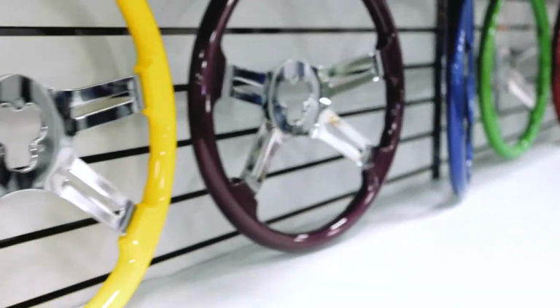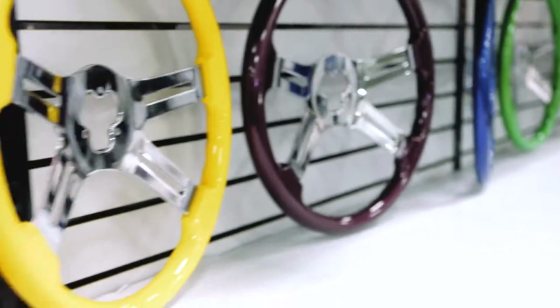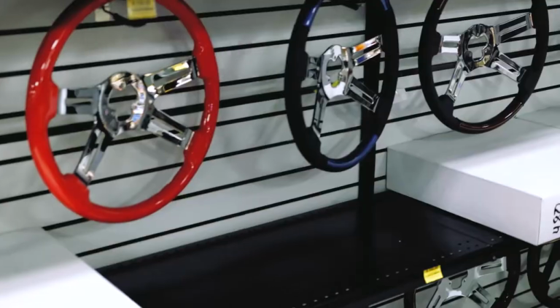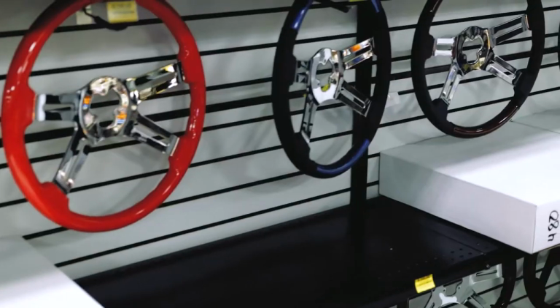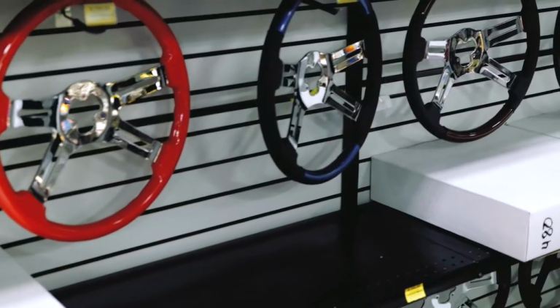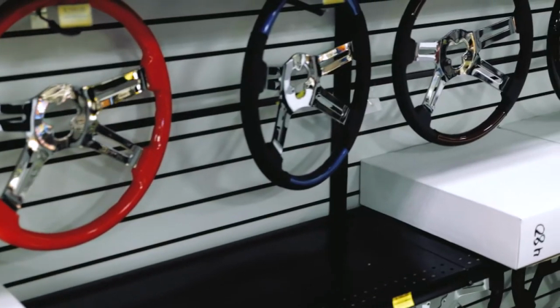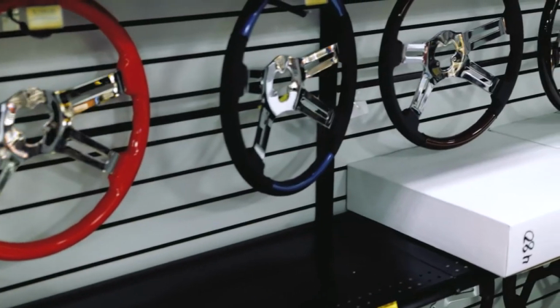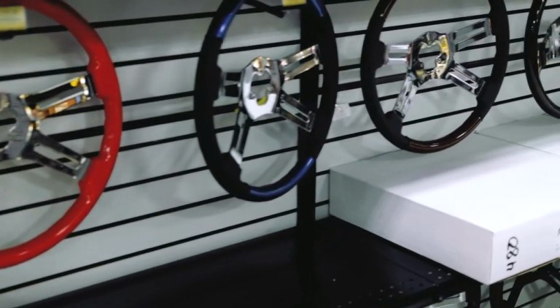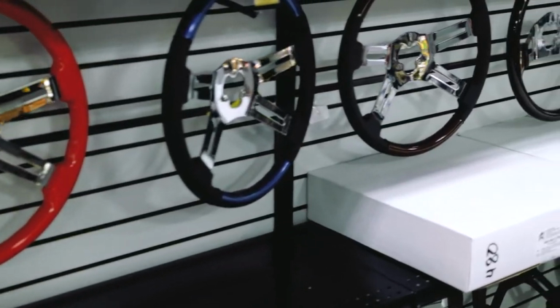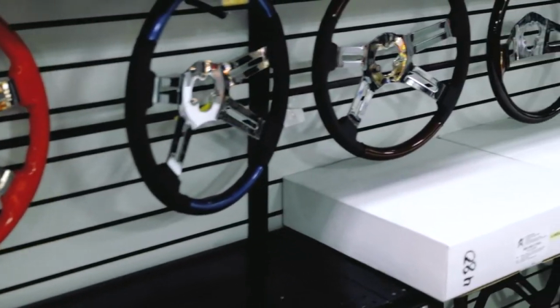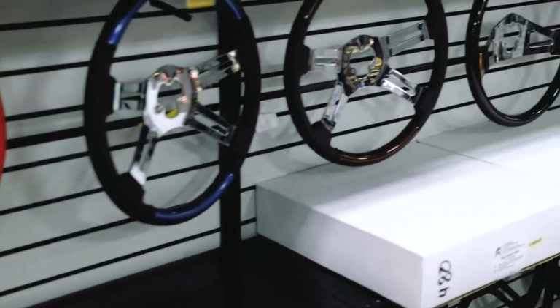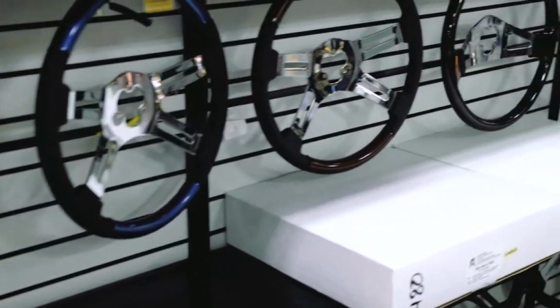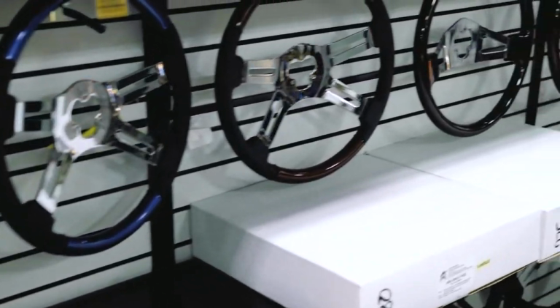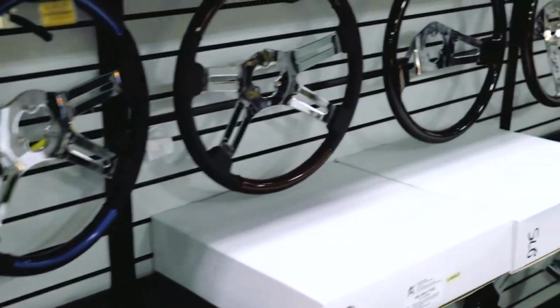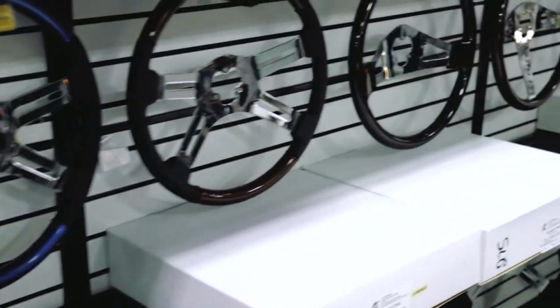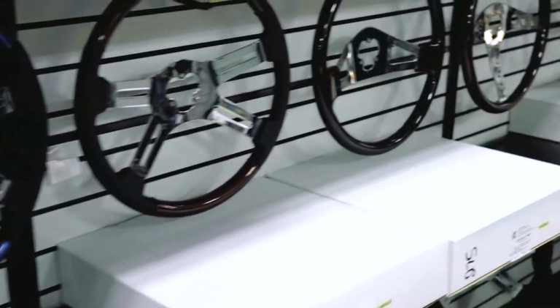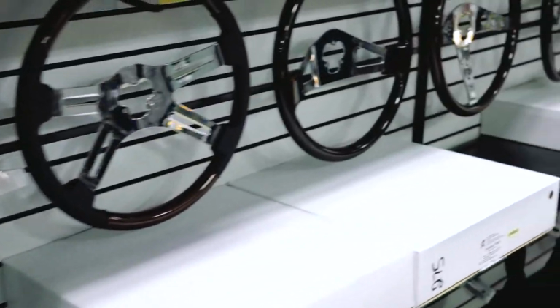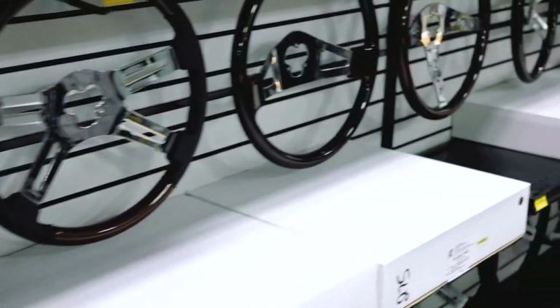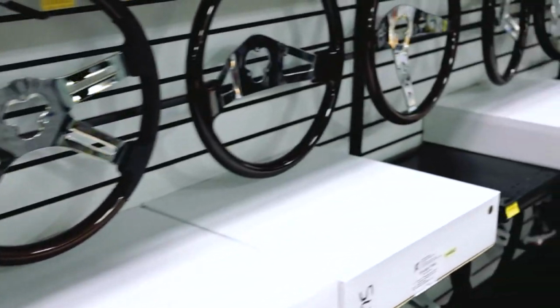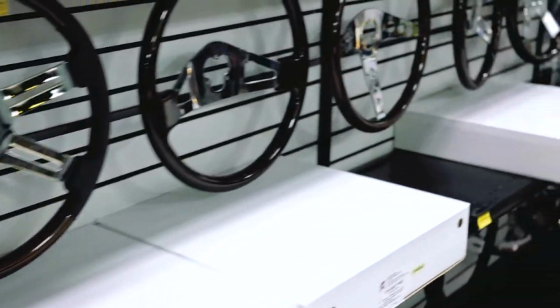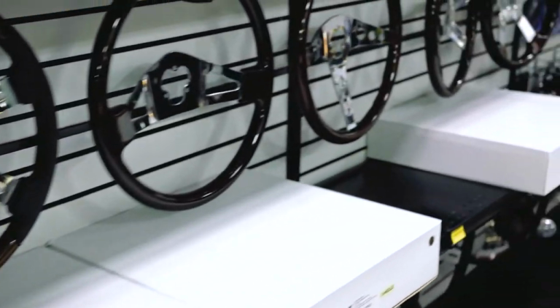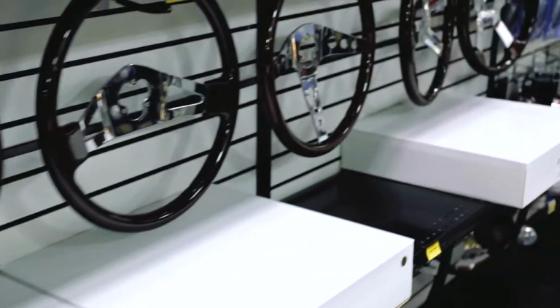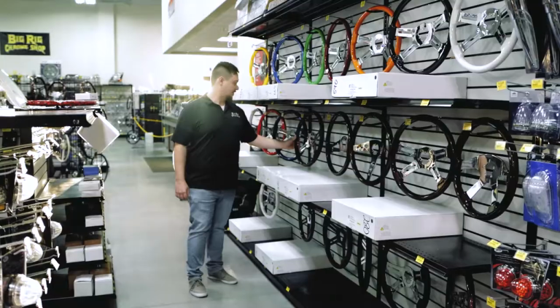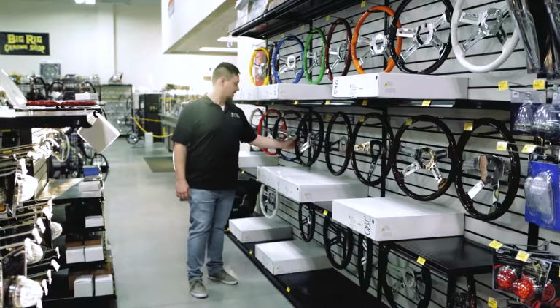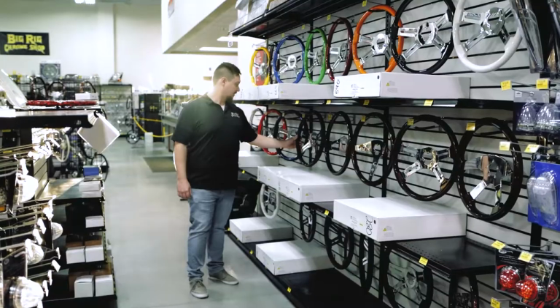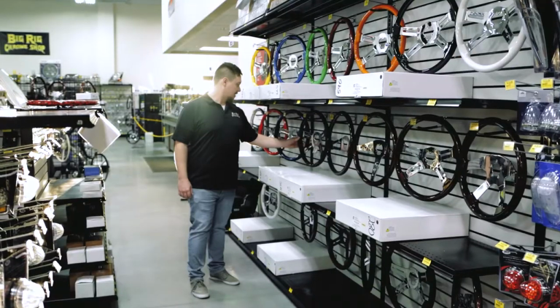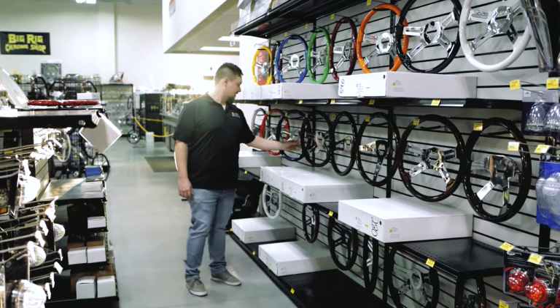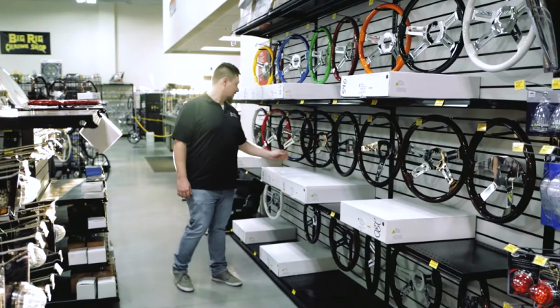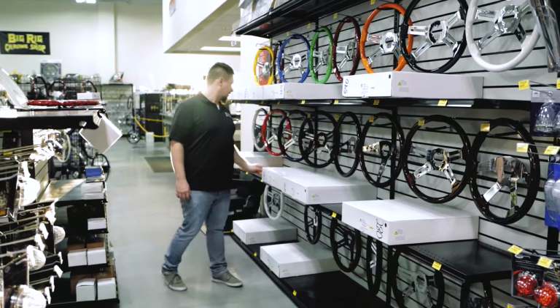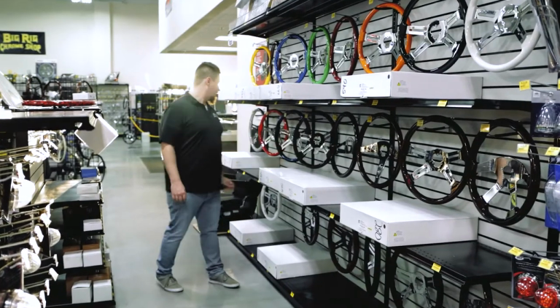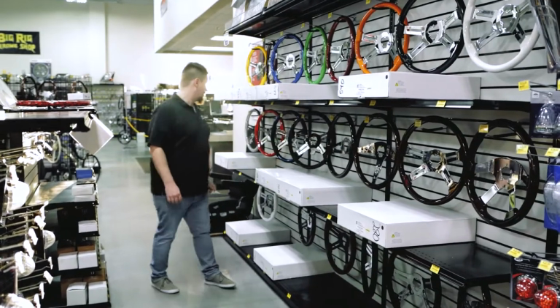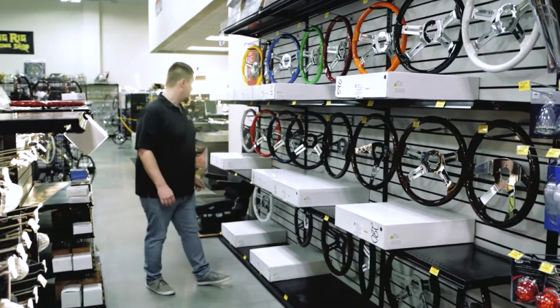And then below here, we have the wooden wheels. You can get options with the leather grips here for comfort.